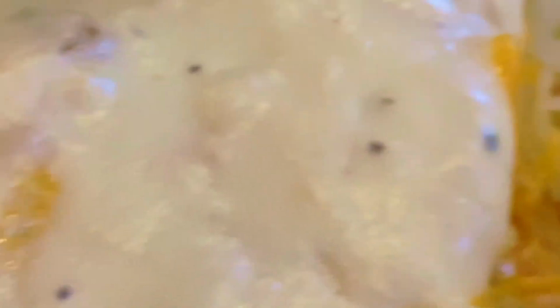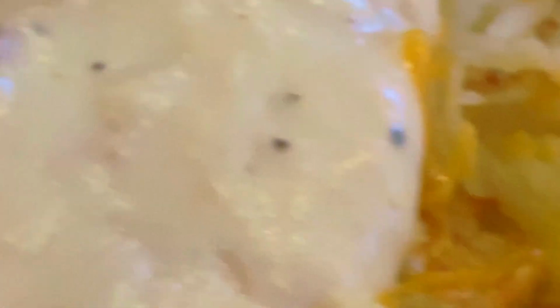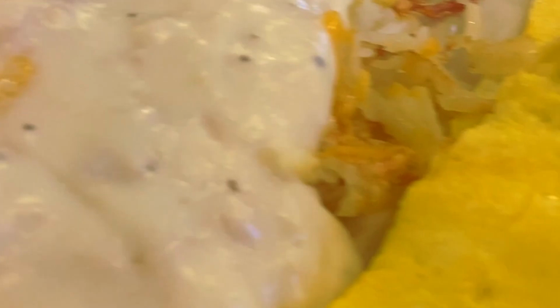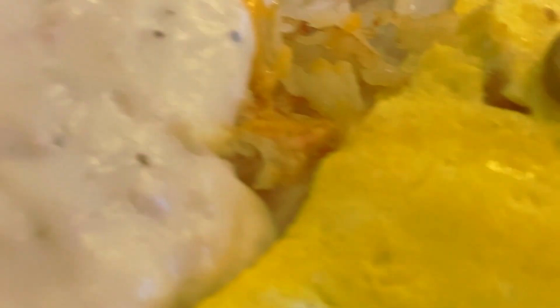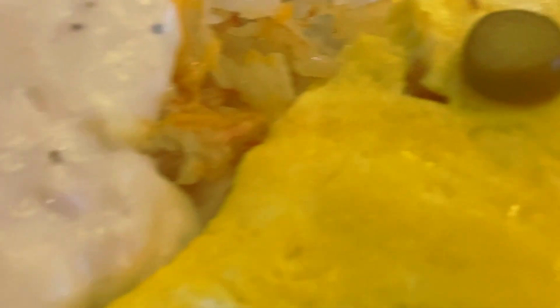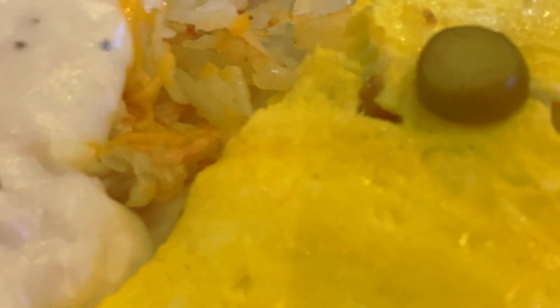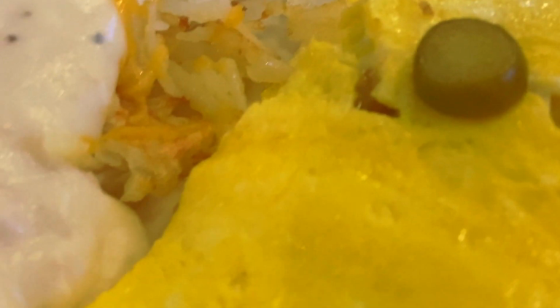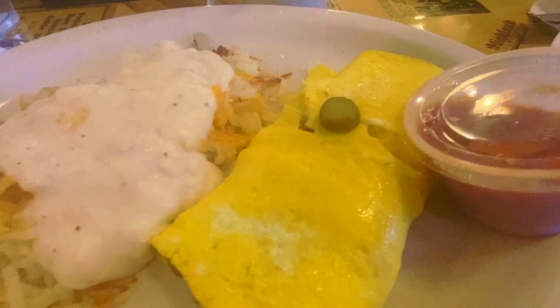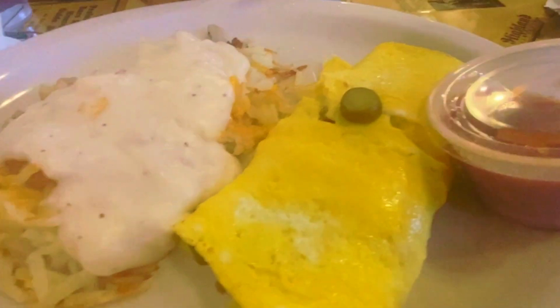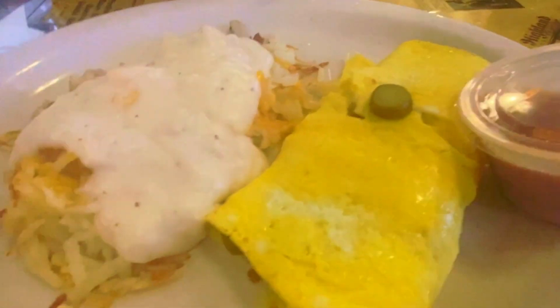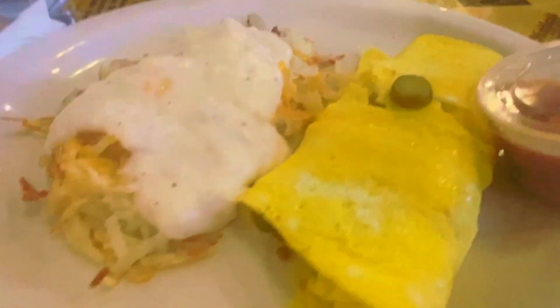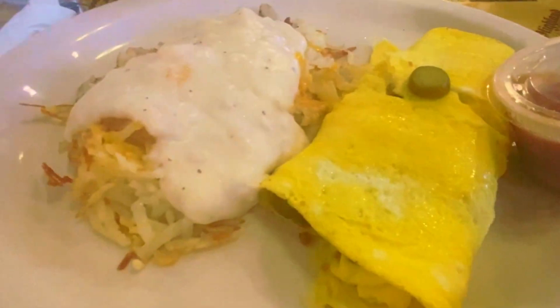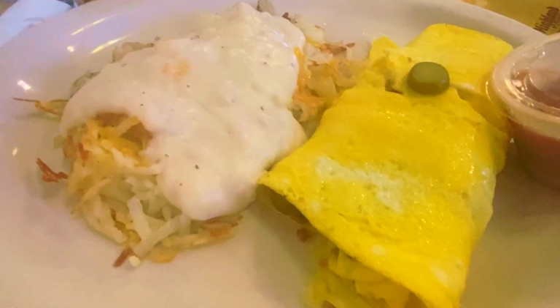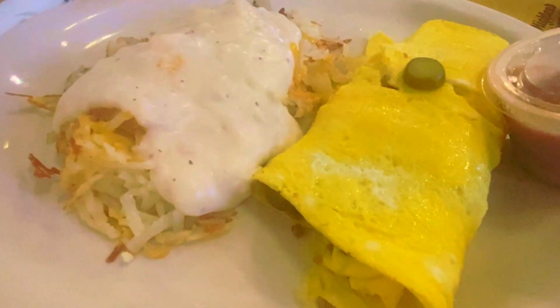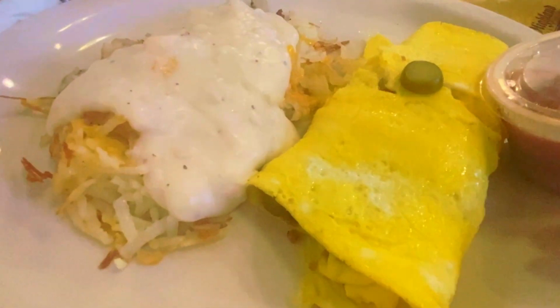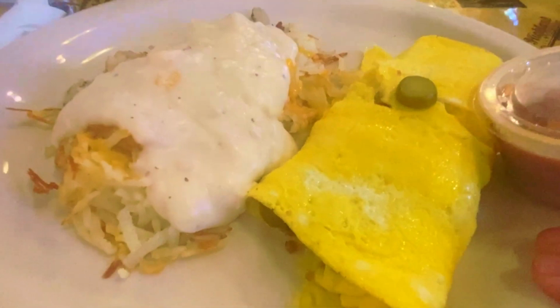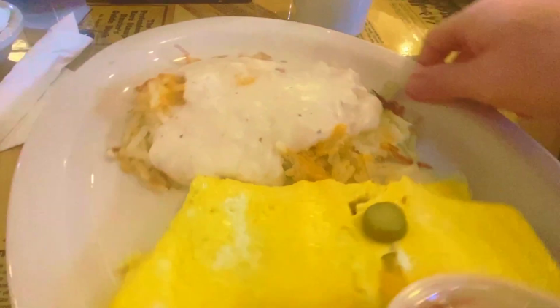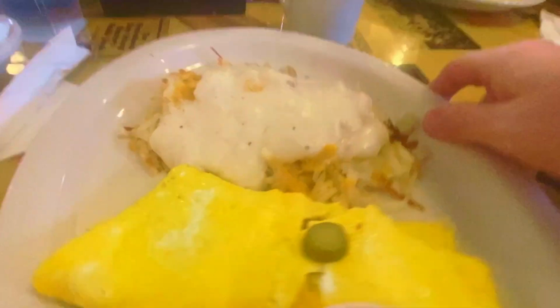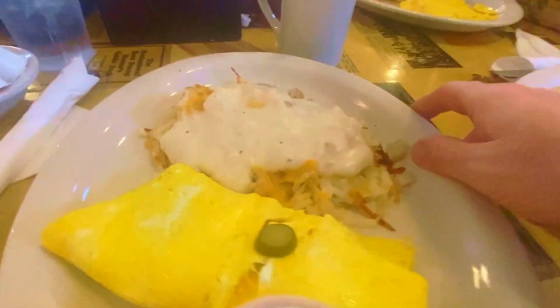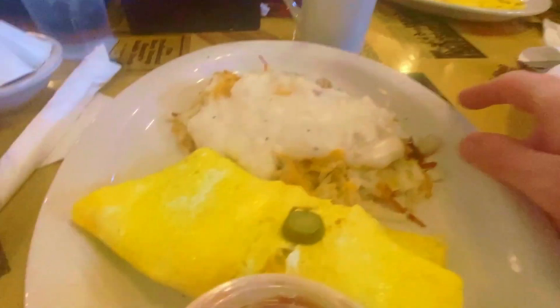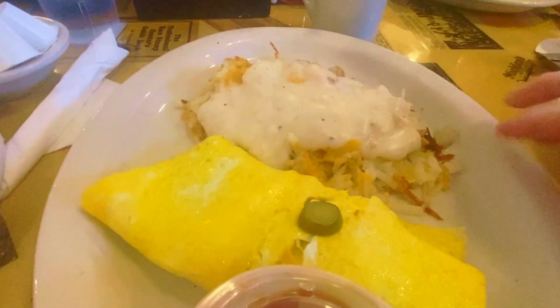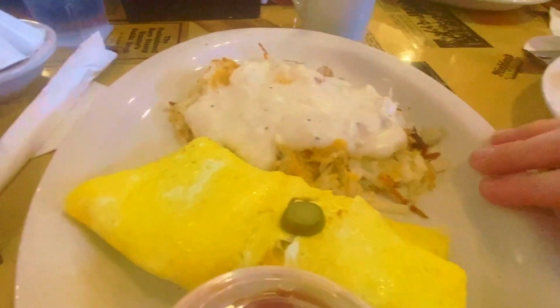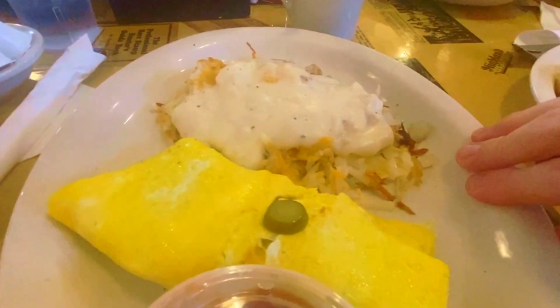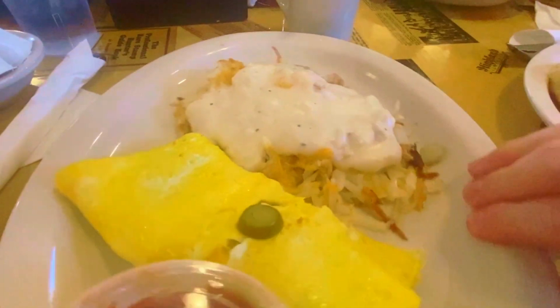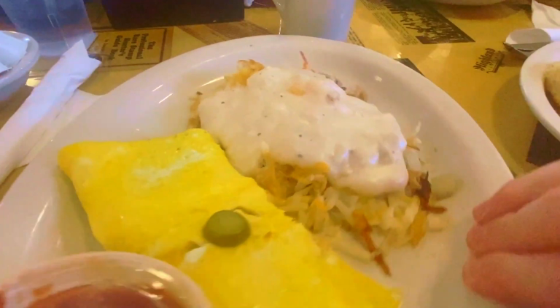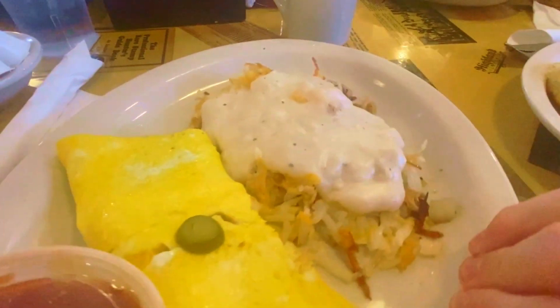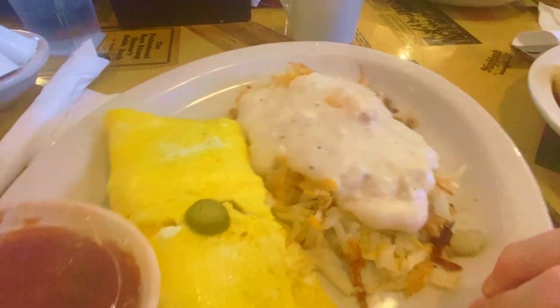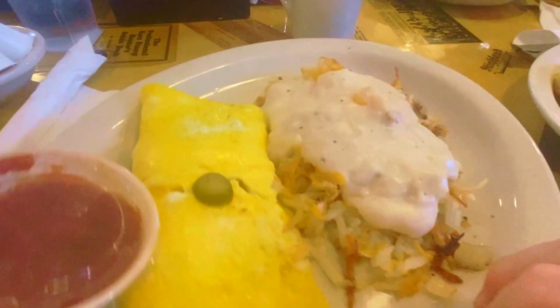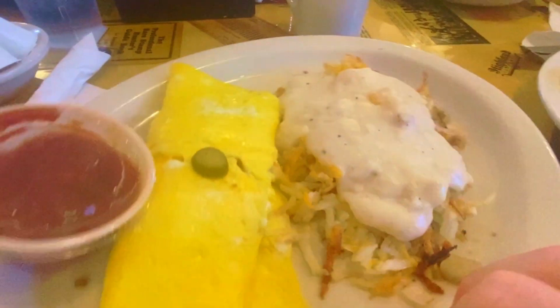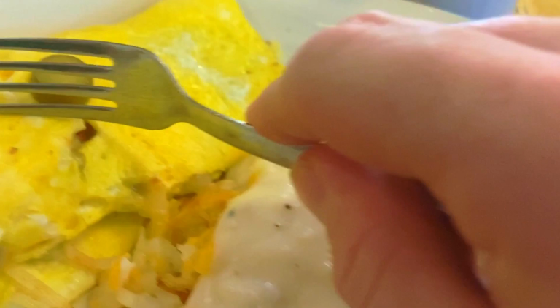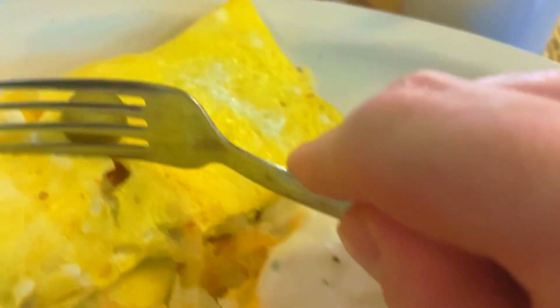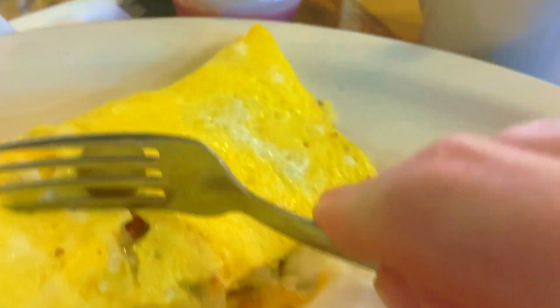I got an omelet there with a south of the border flair. A little spice can be a little nice.